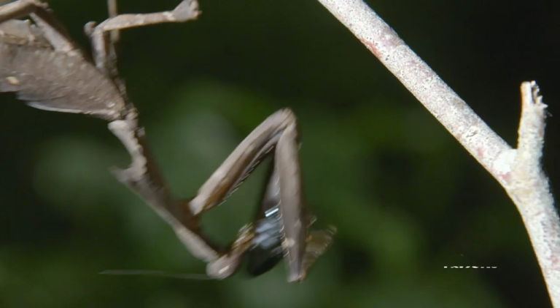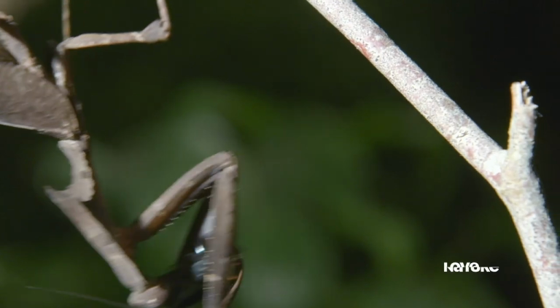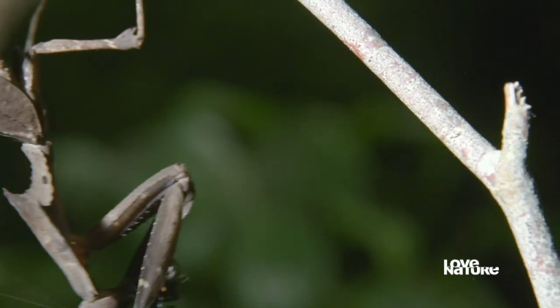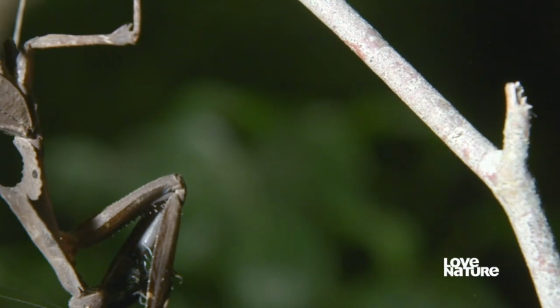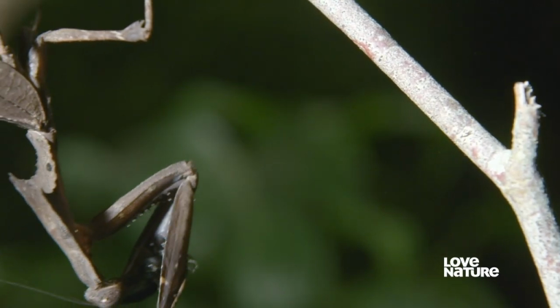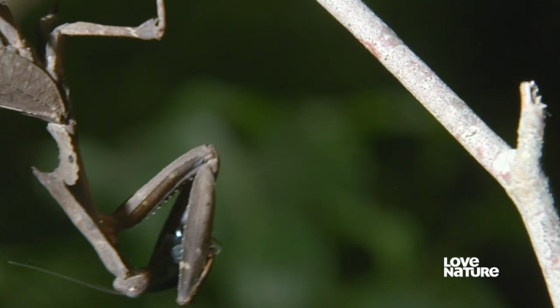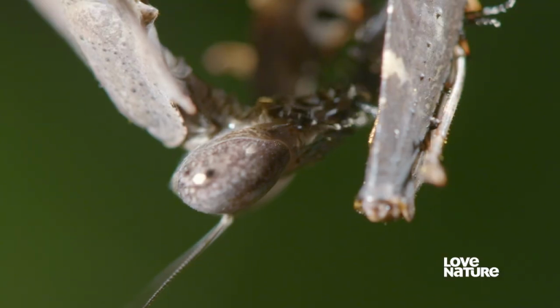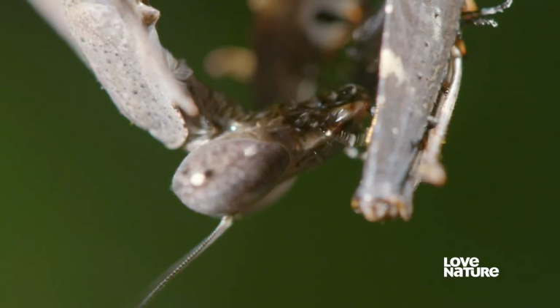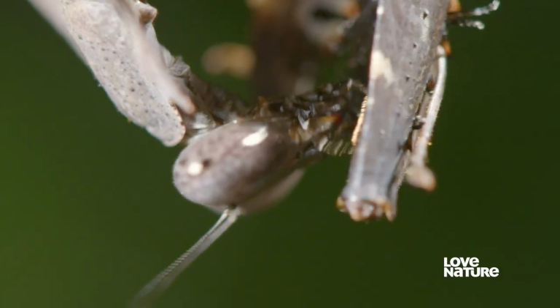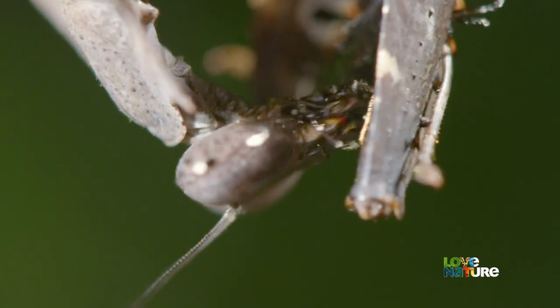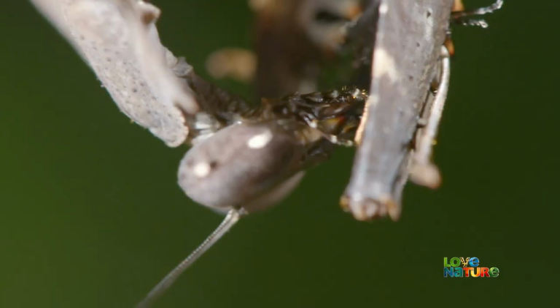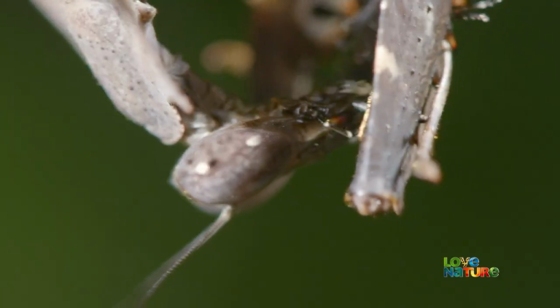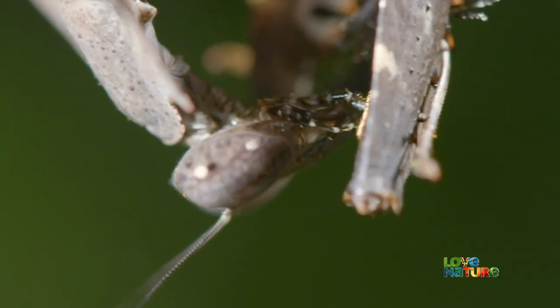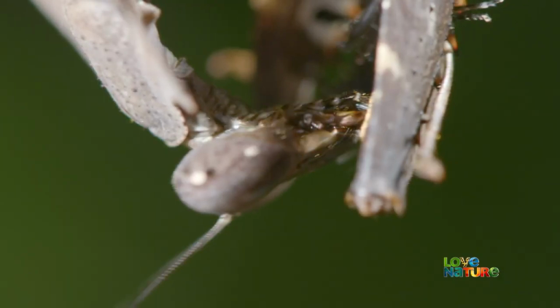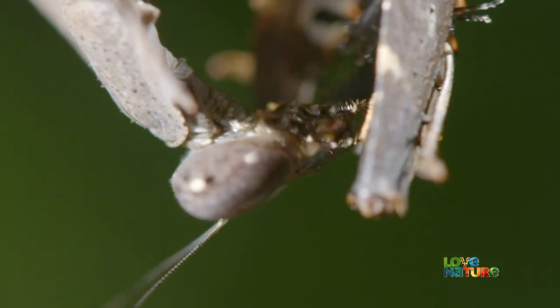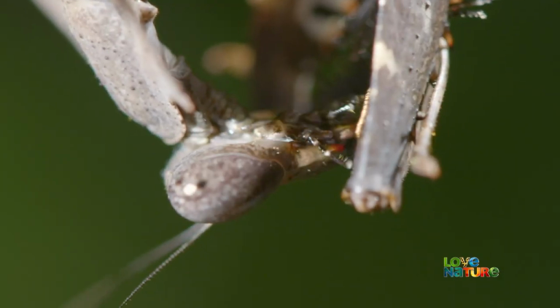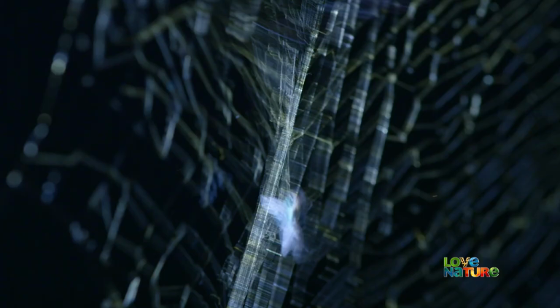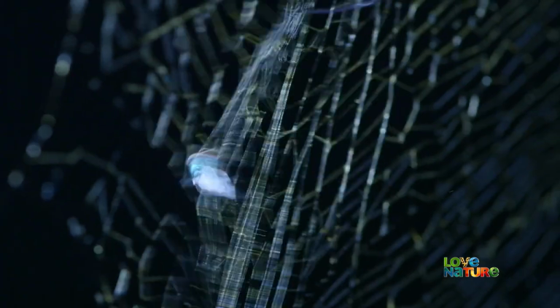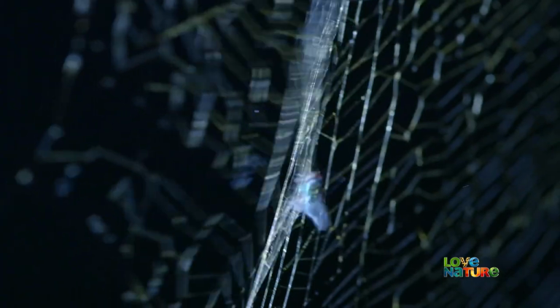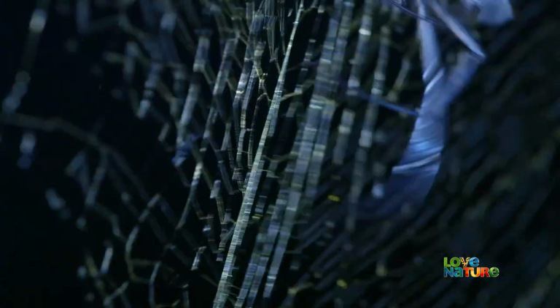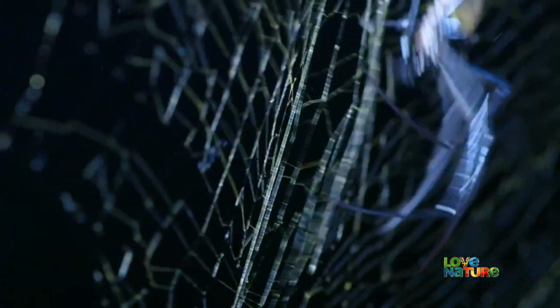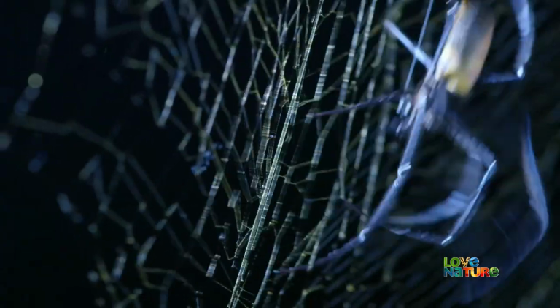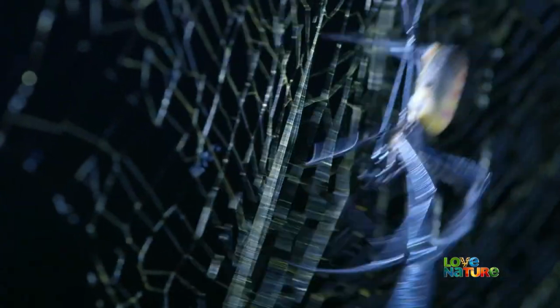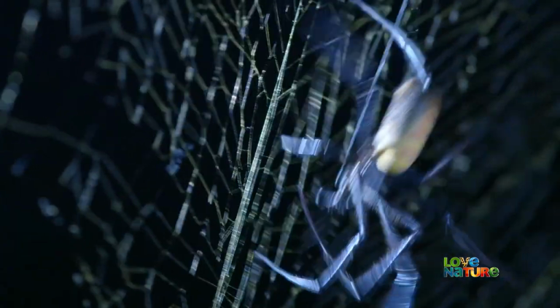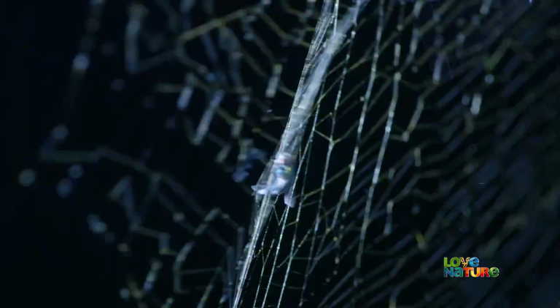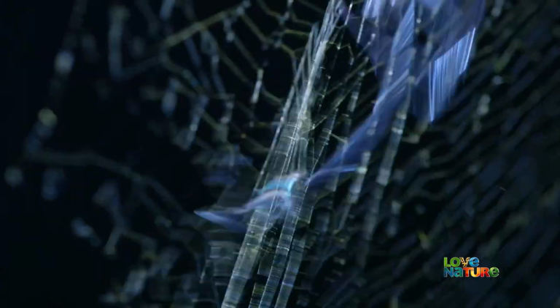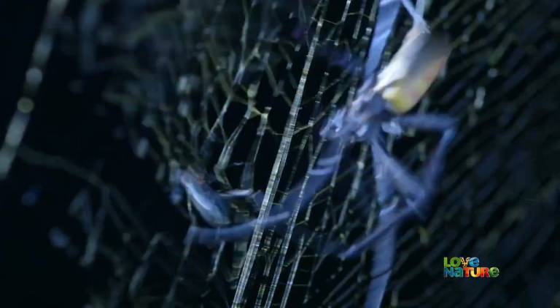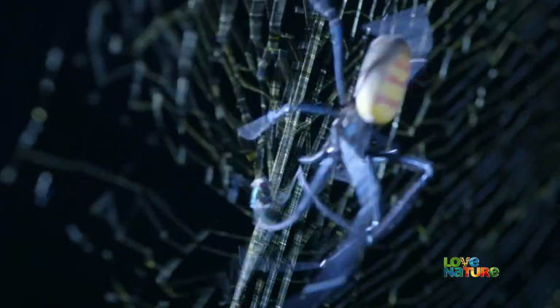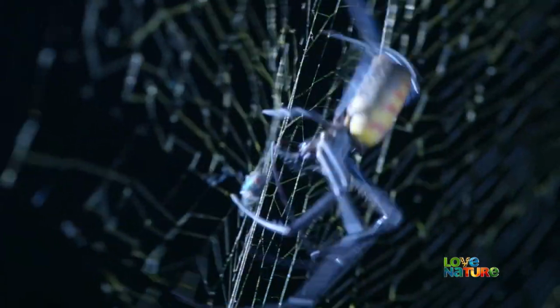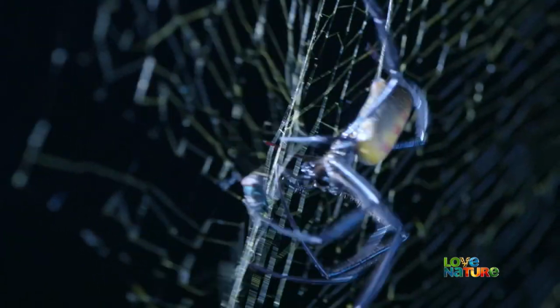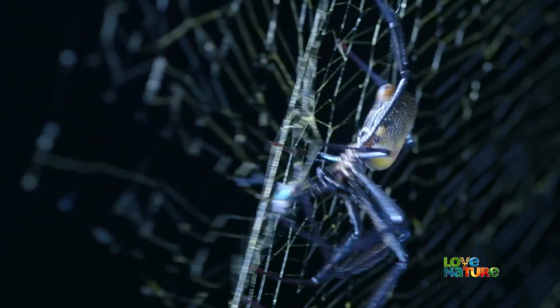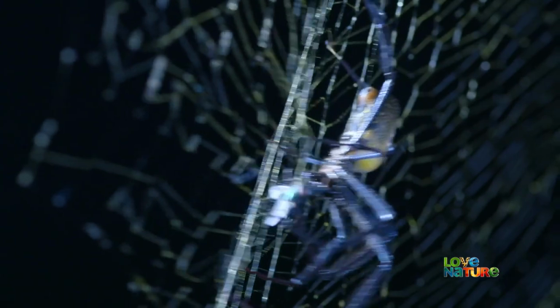To all the different kinds of bugs that live here, the forest is a giant buffet.